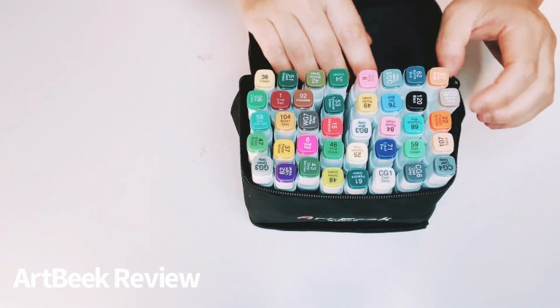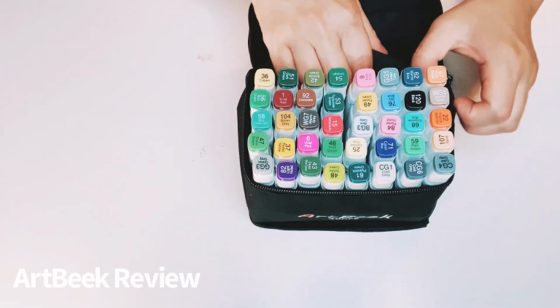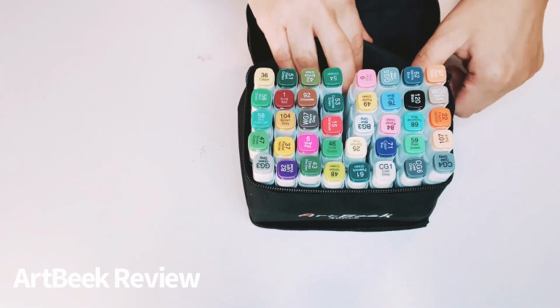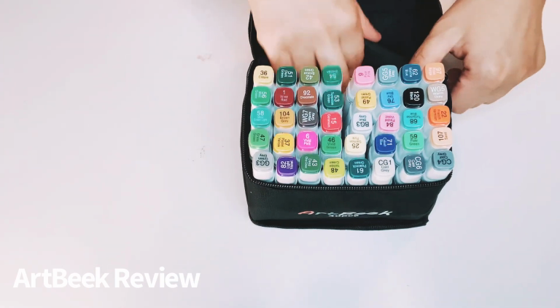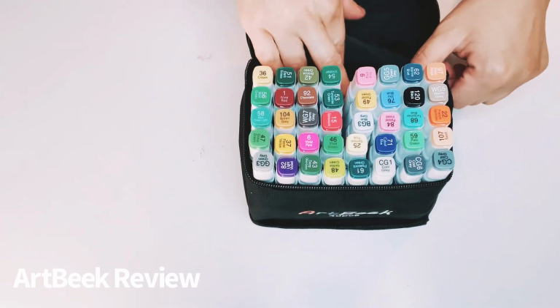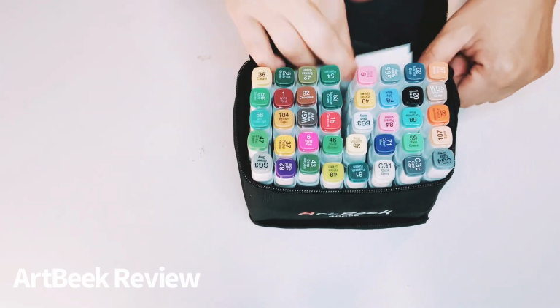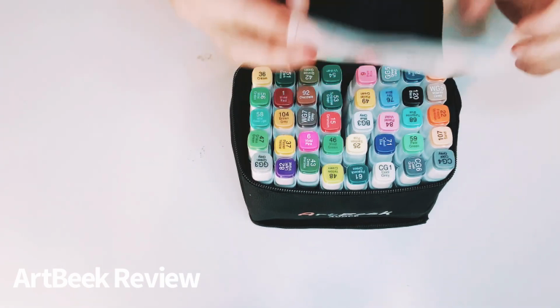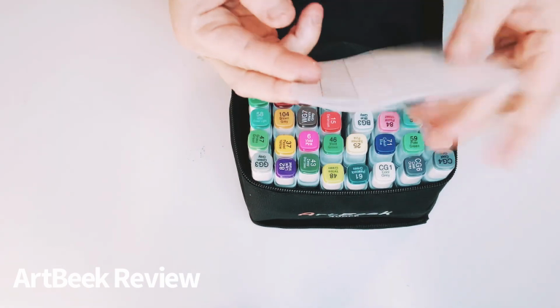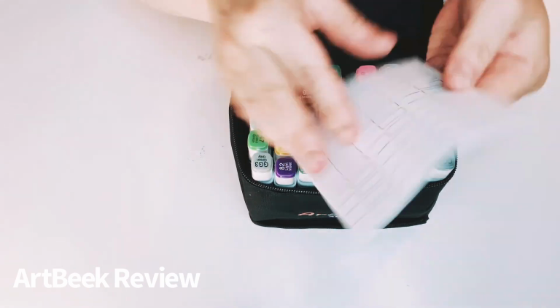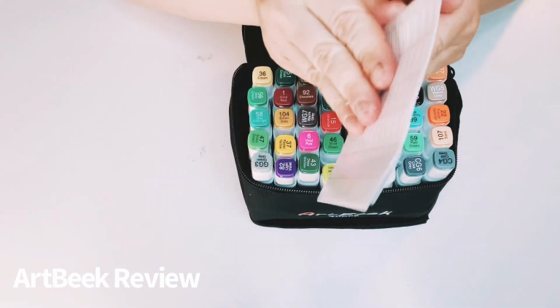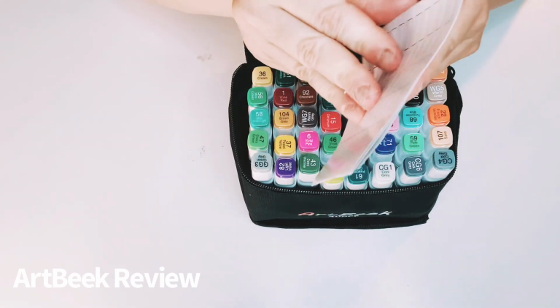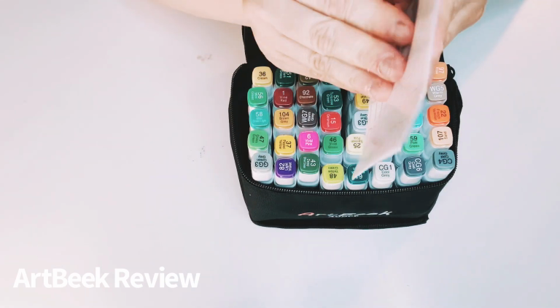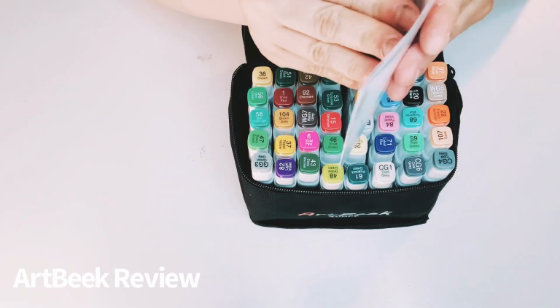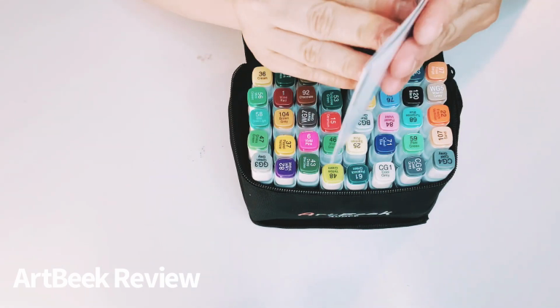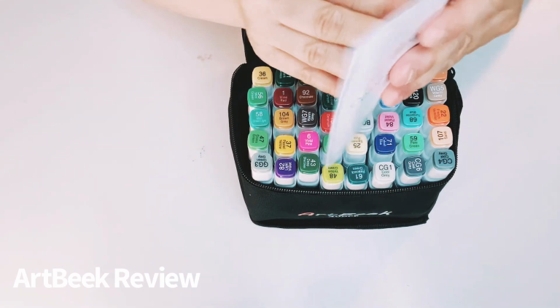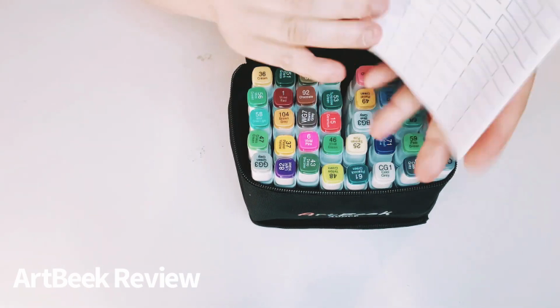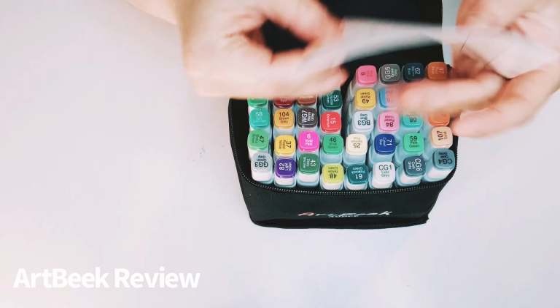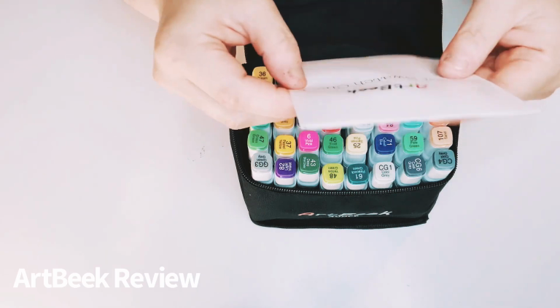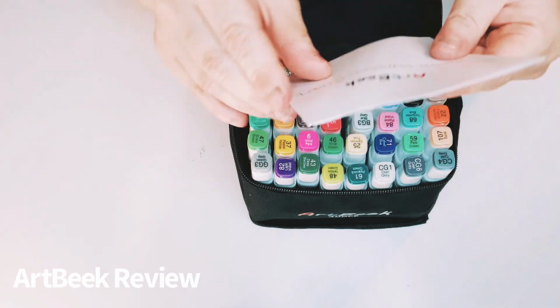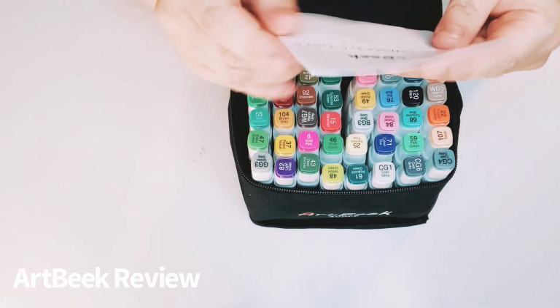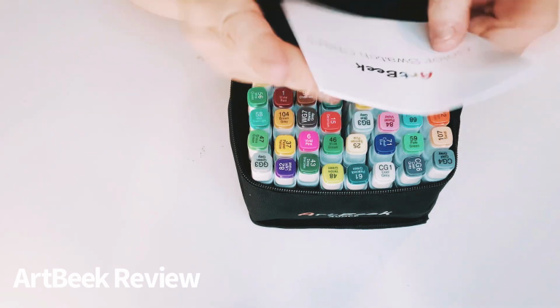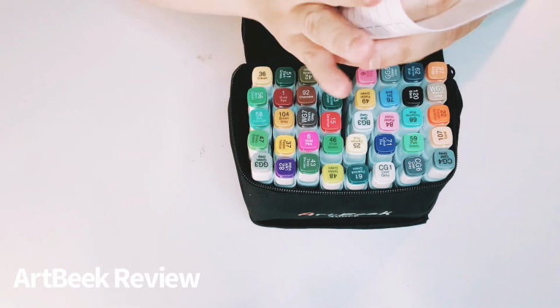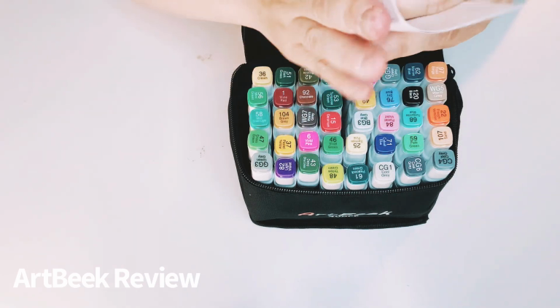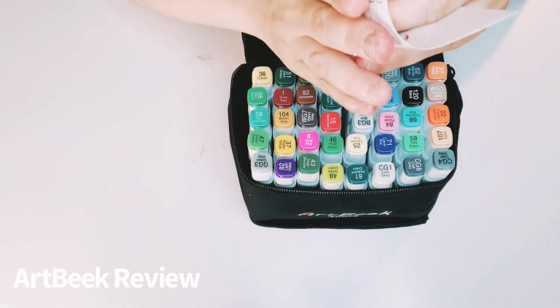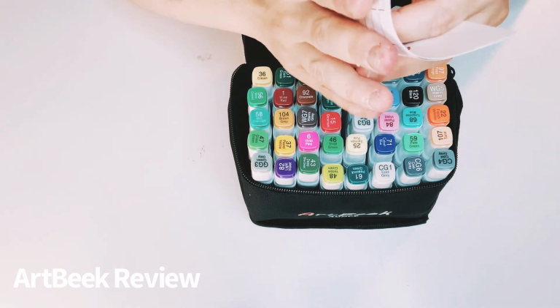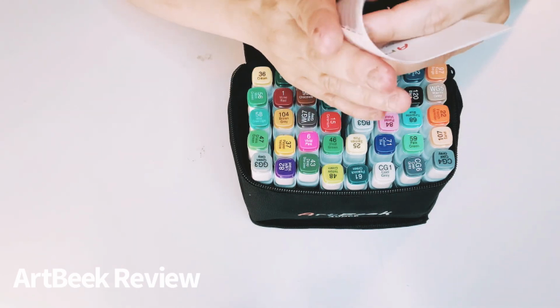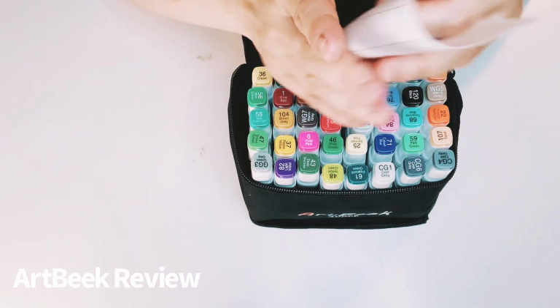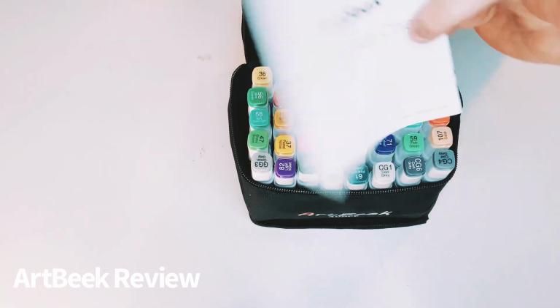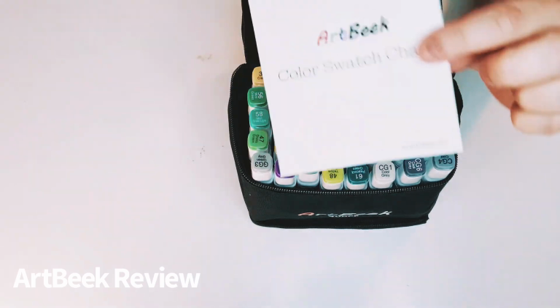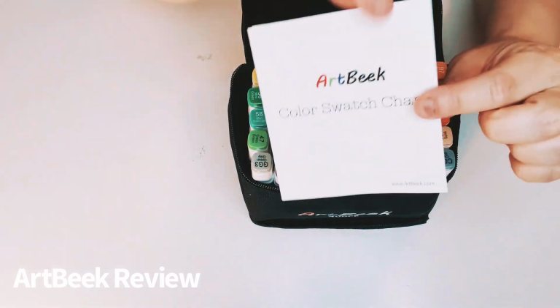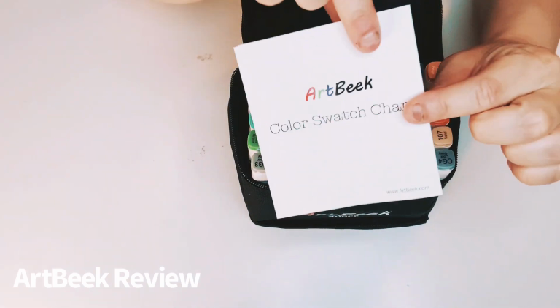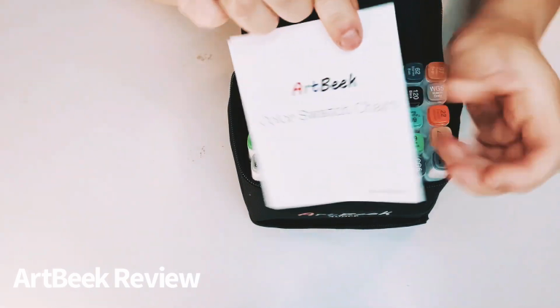And it comes with this little paper — I'm sorry — swatch charts.